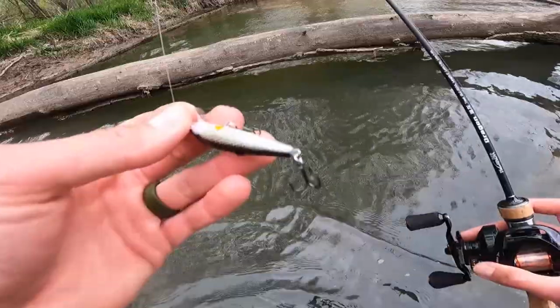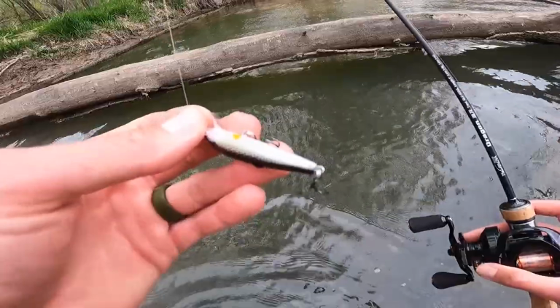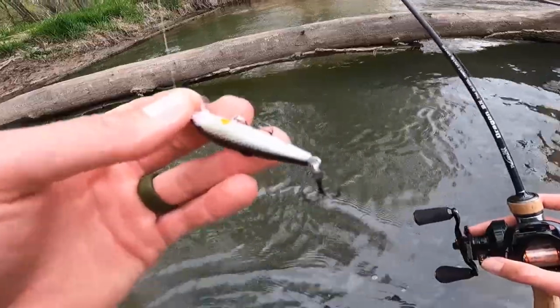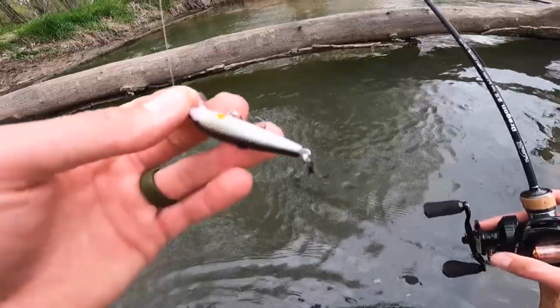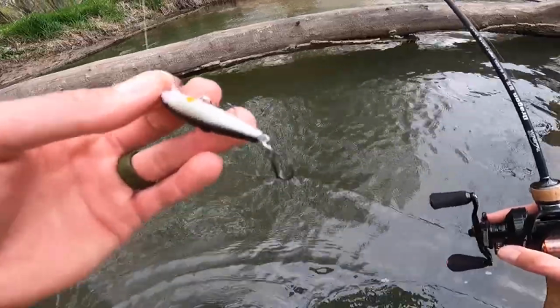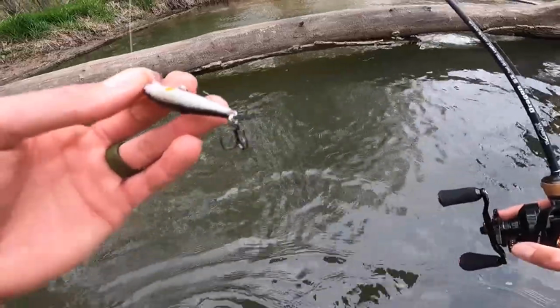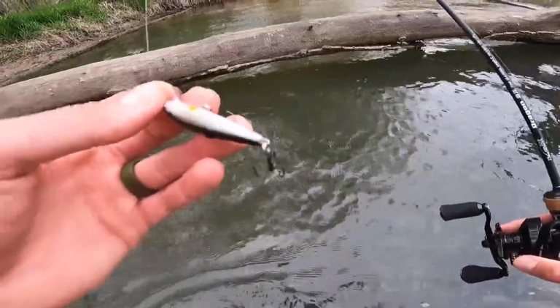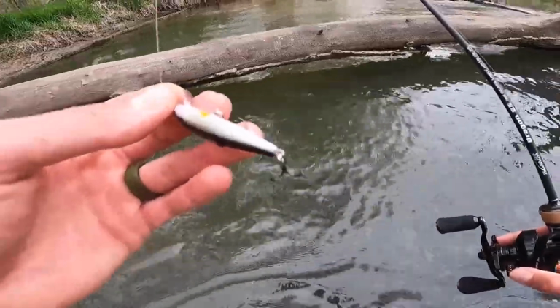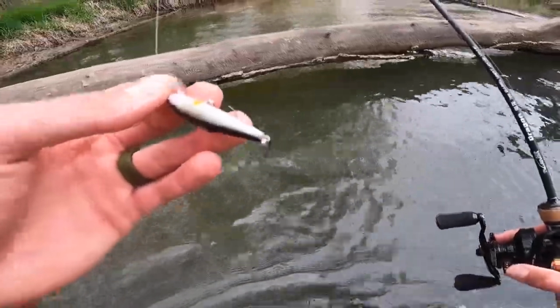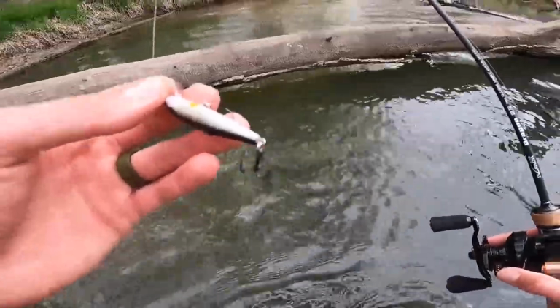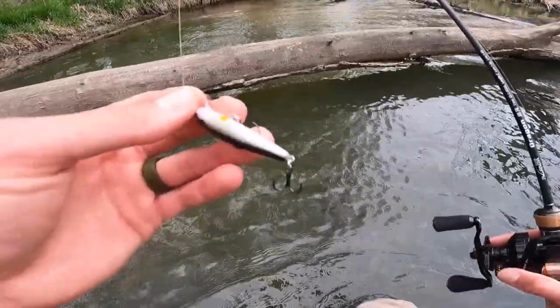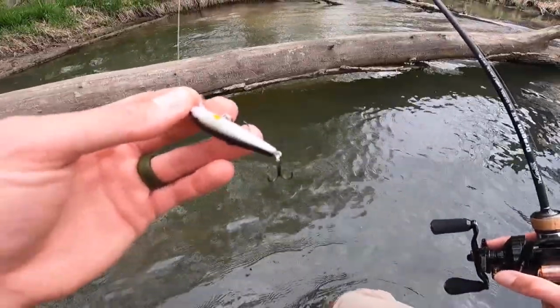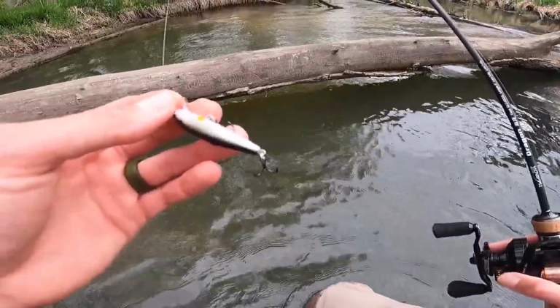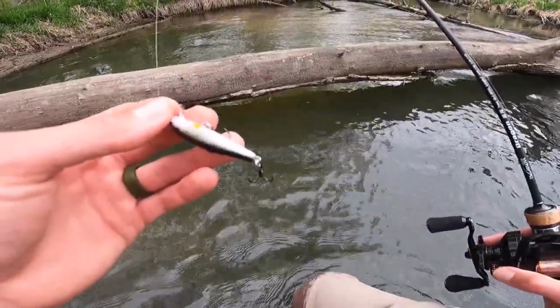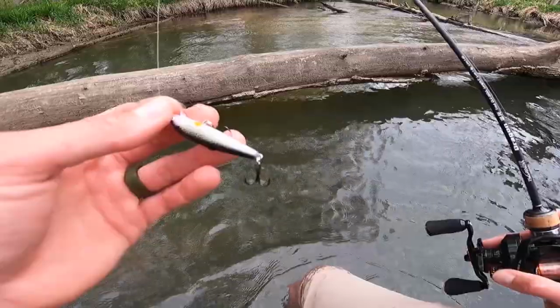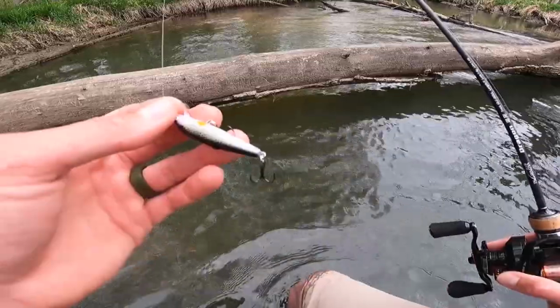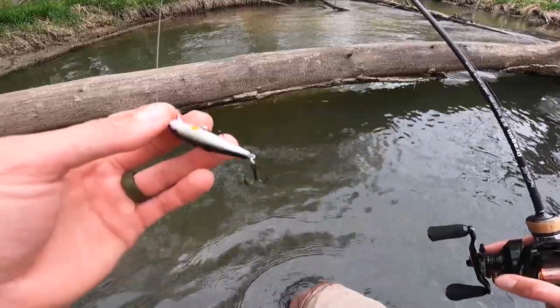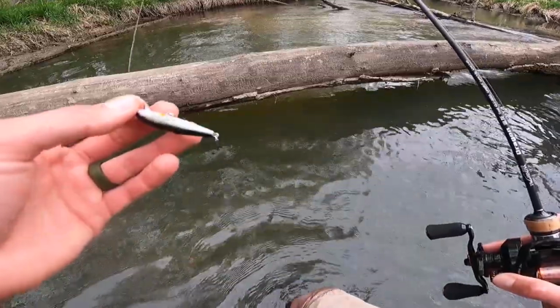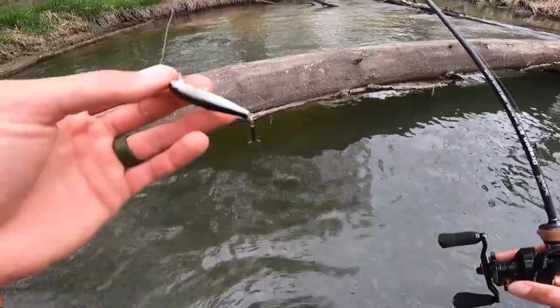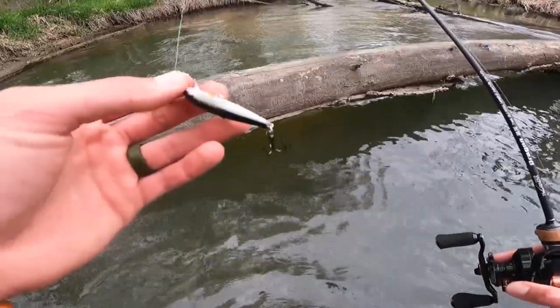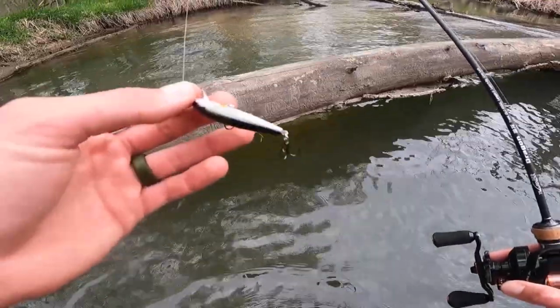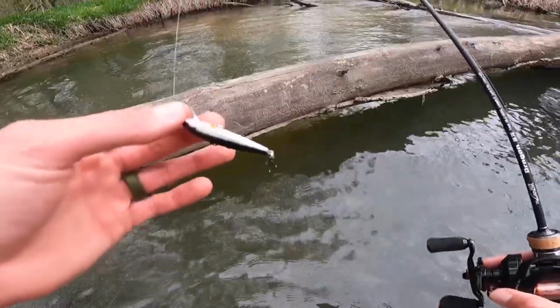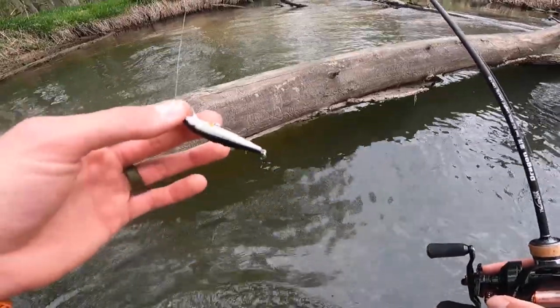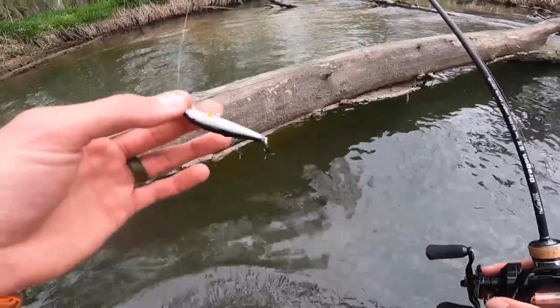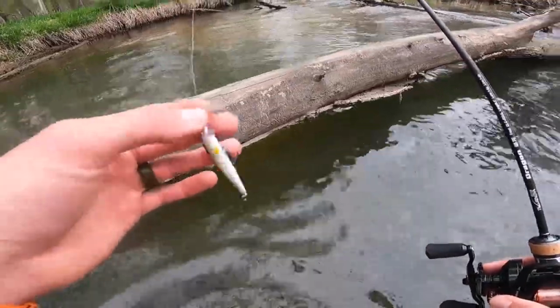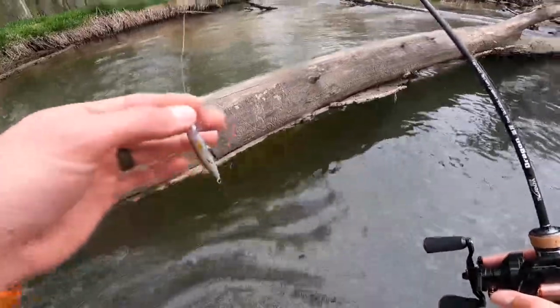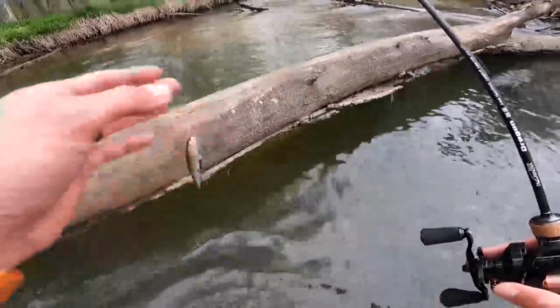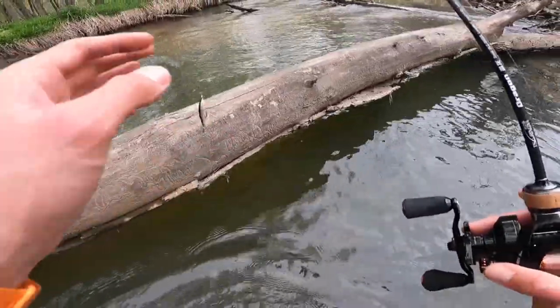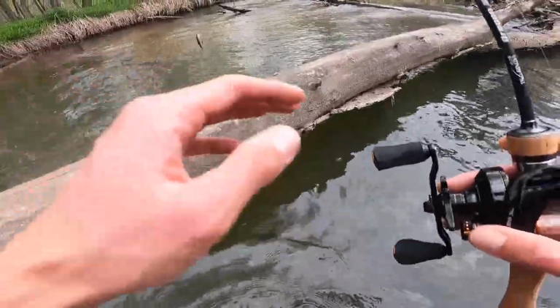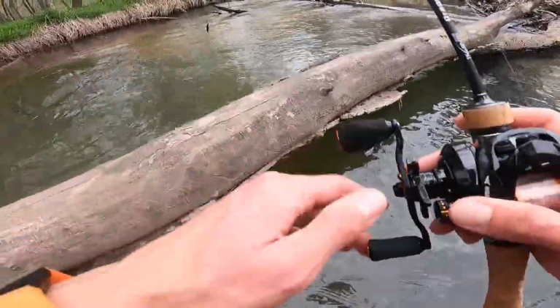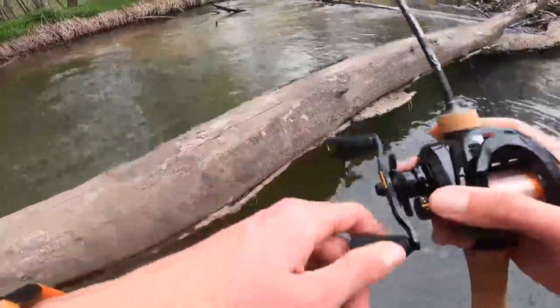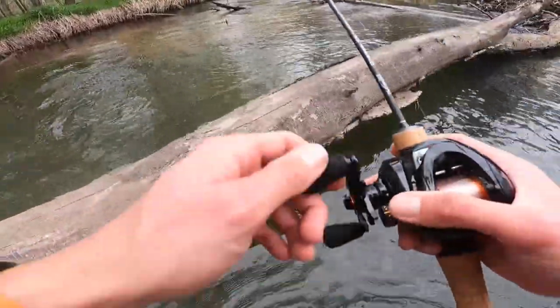Even though it has these treble hooks, it's not always easy to get the hook in them because they can bite so quick and let go so quick.